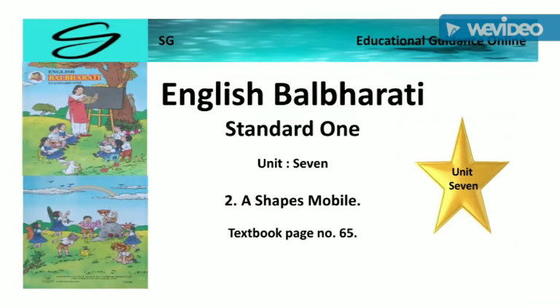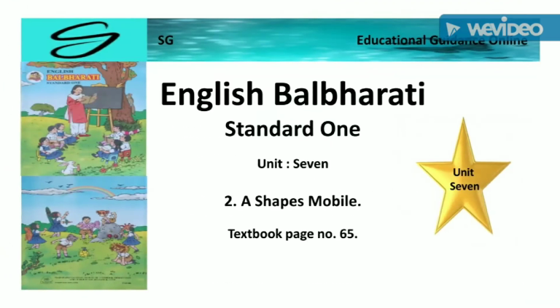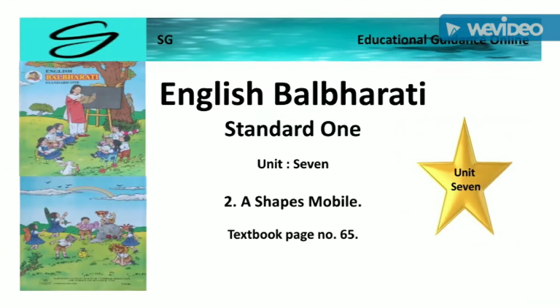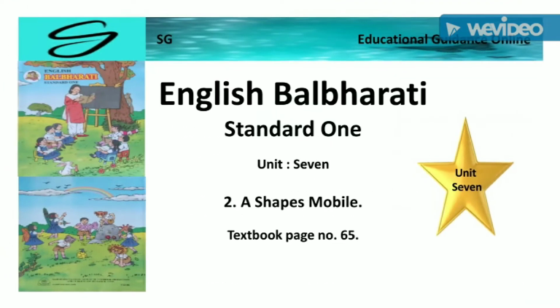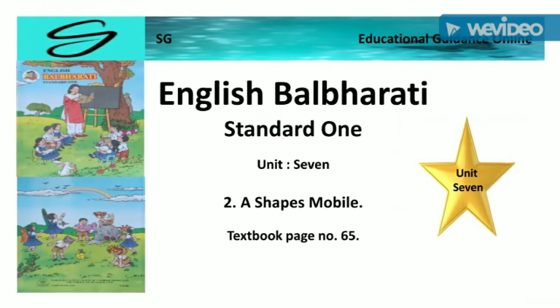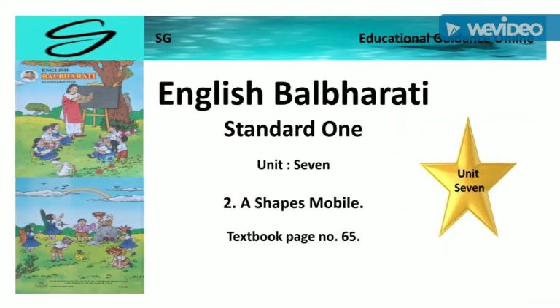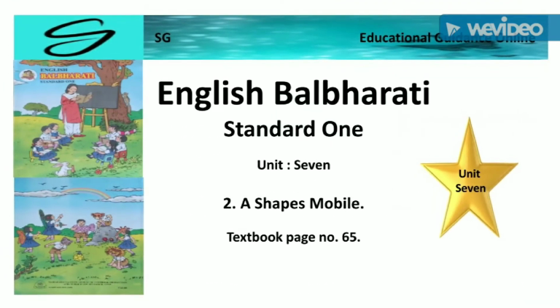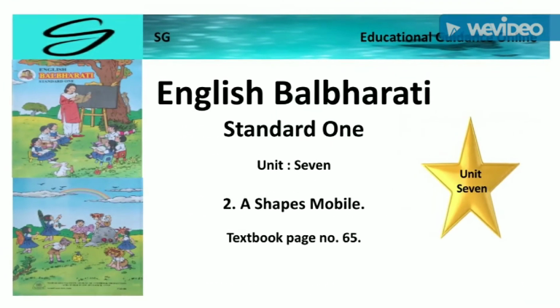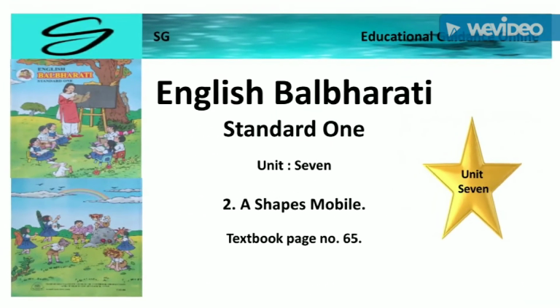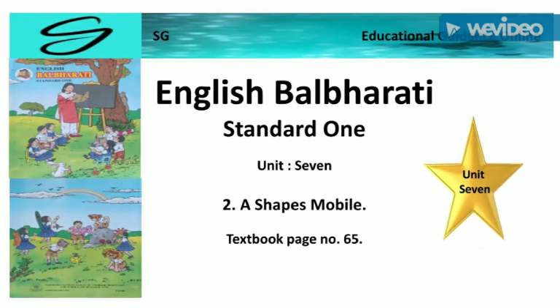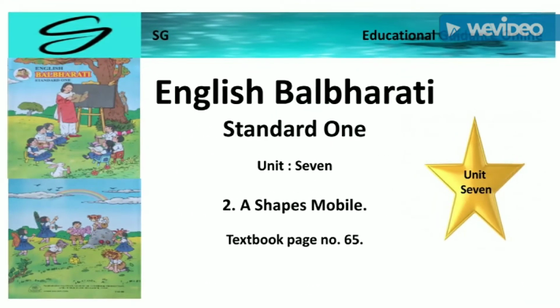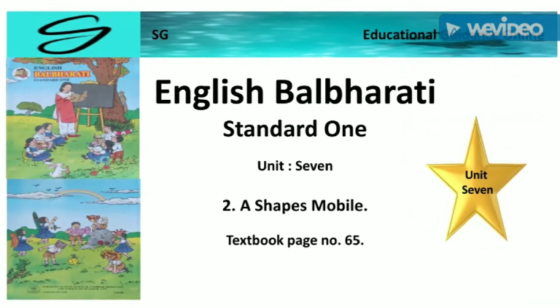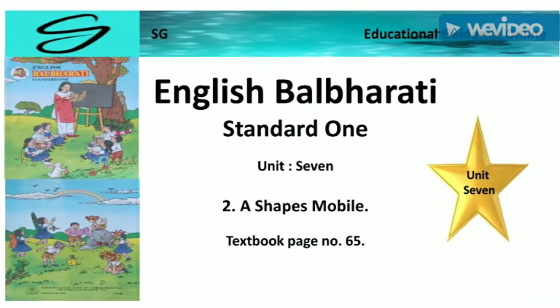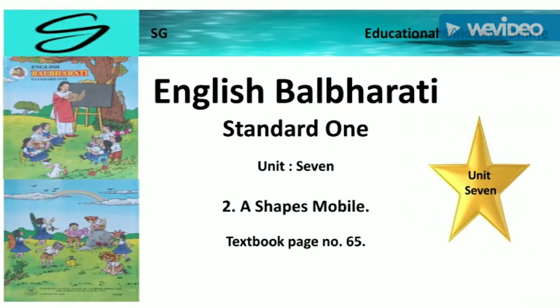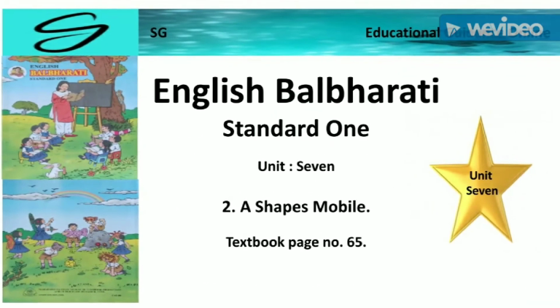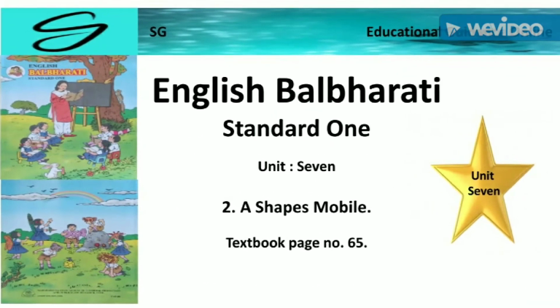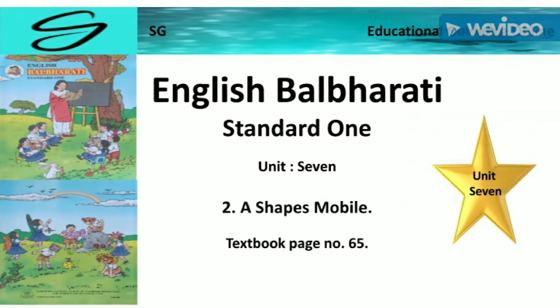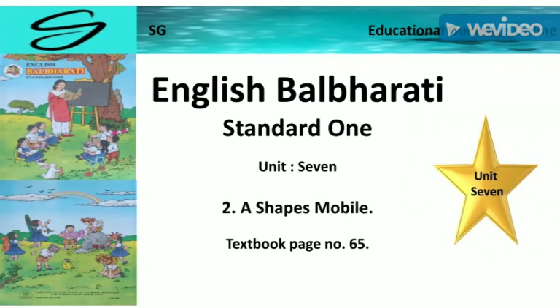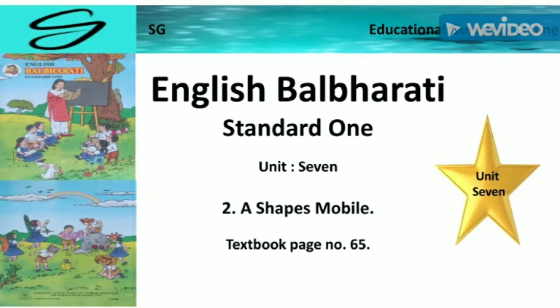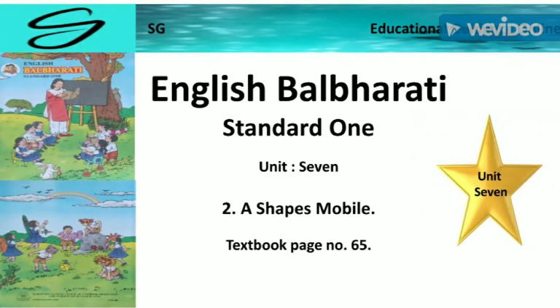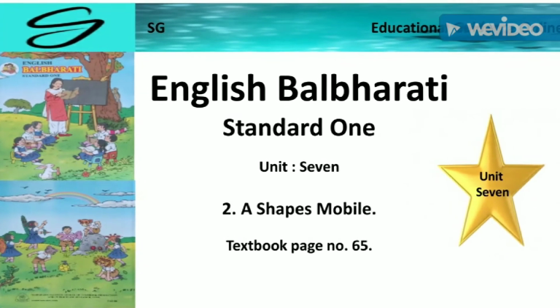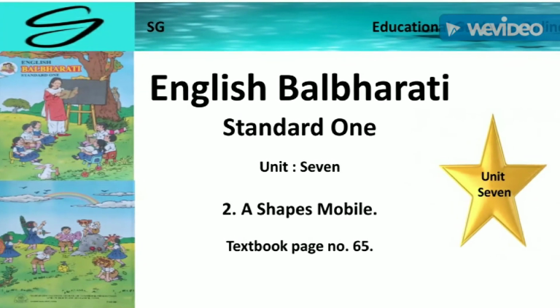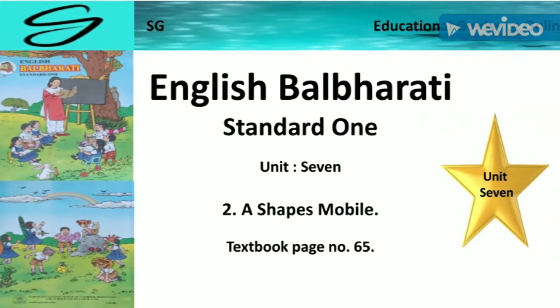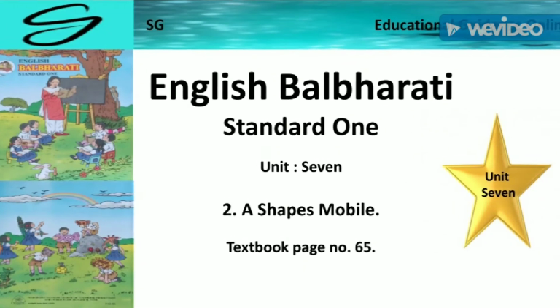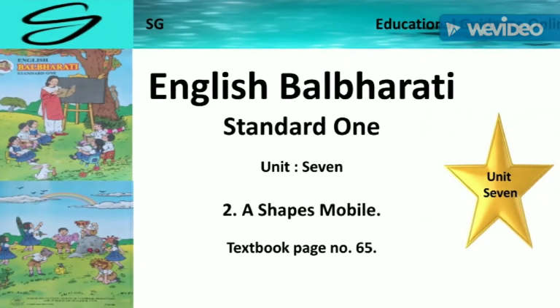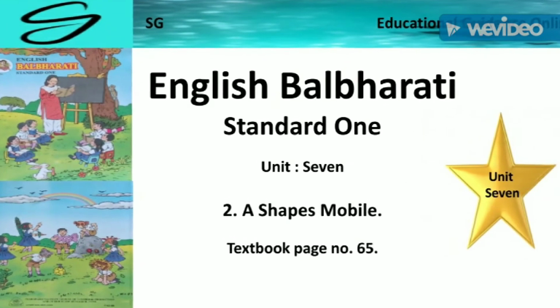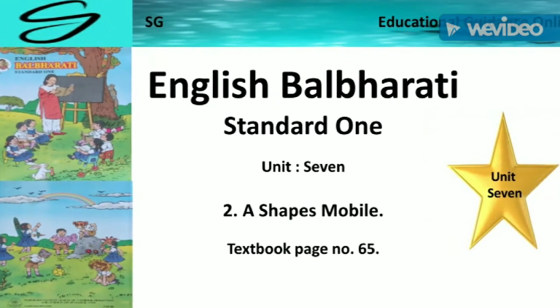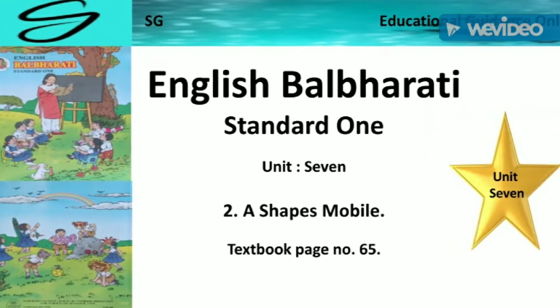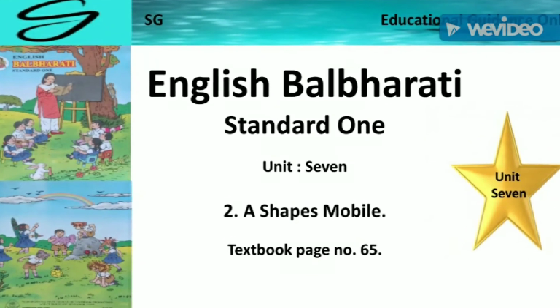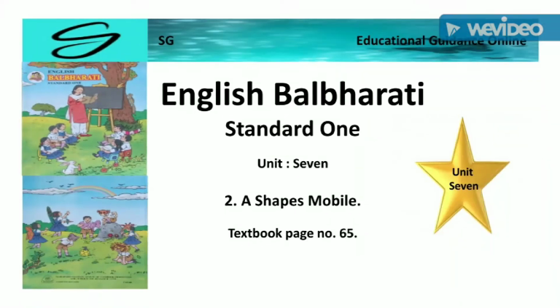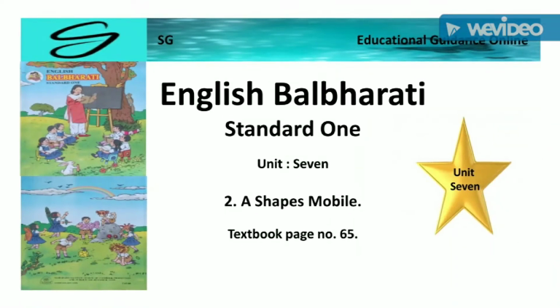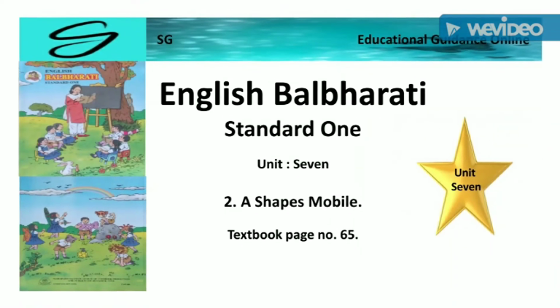English Balwarthi Standard 1, Unit 7, Second Number of Chefs Mobile. Textbook Page Number 65.